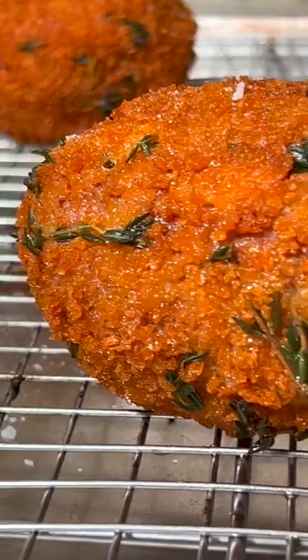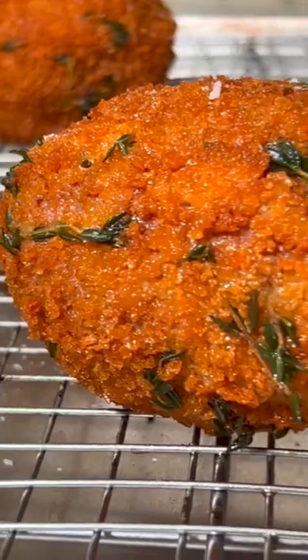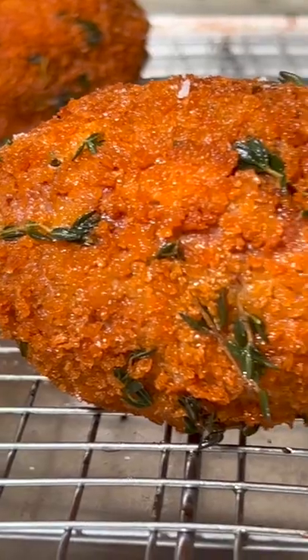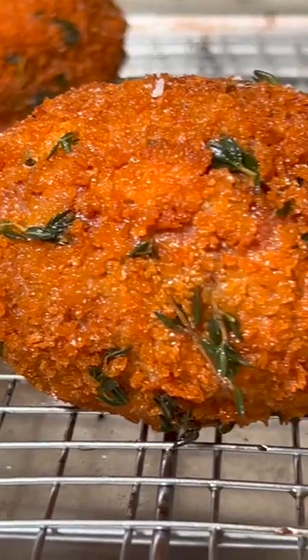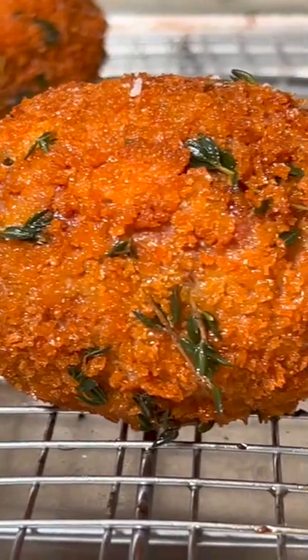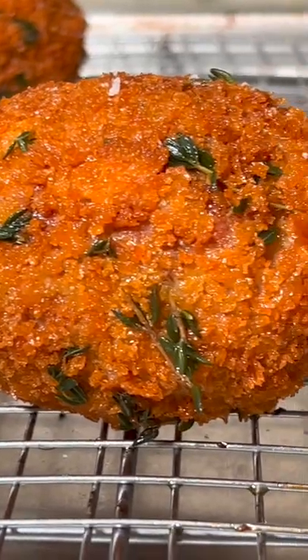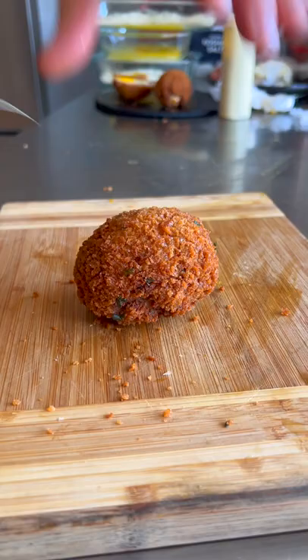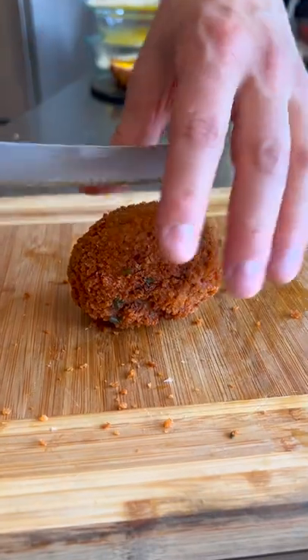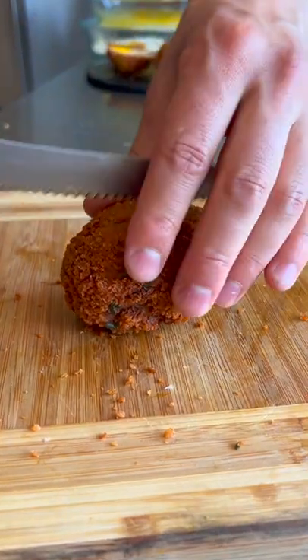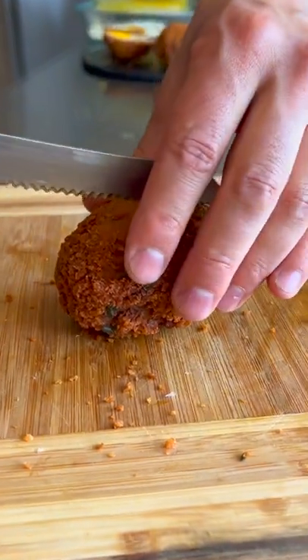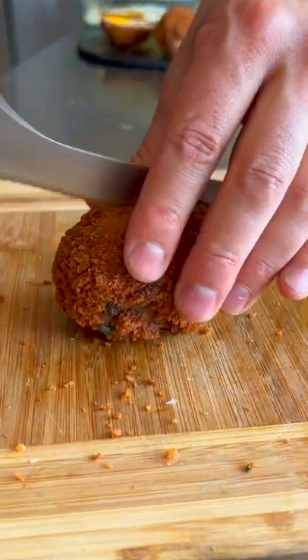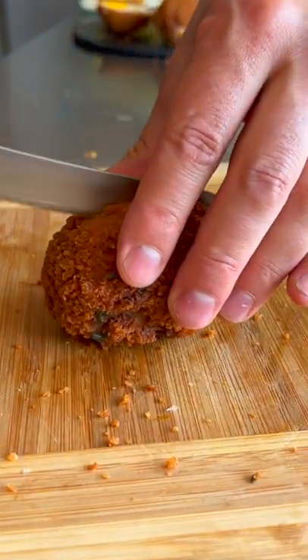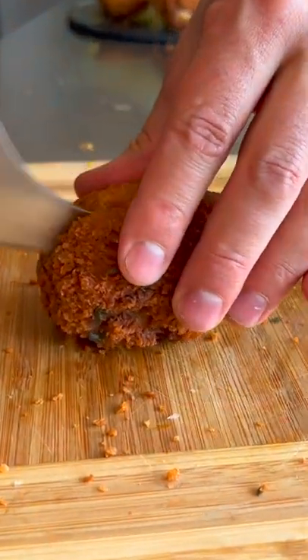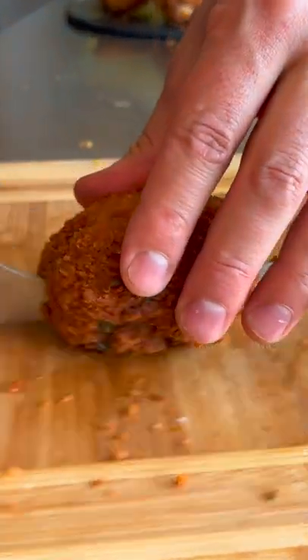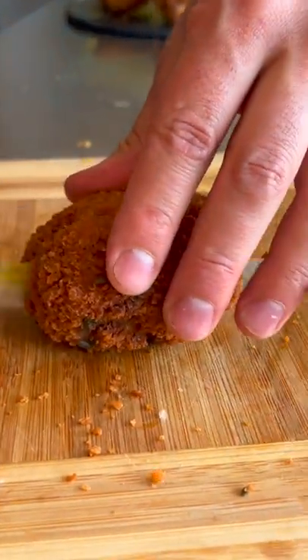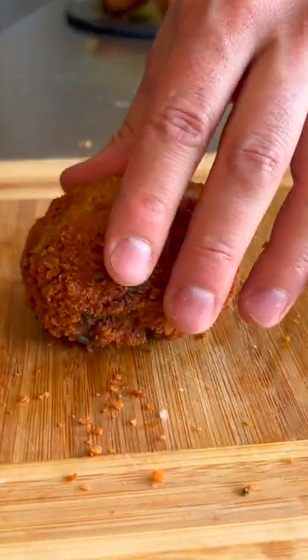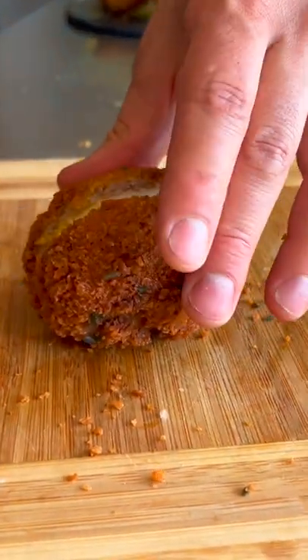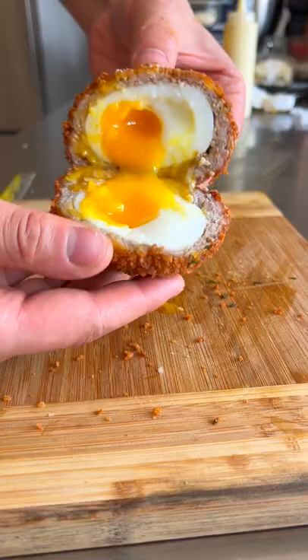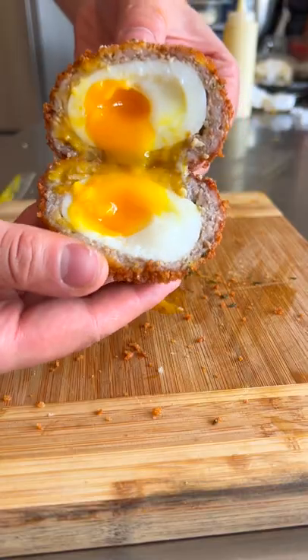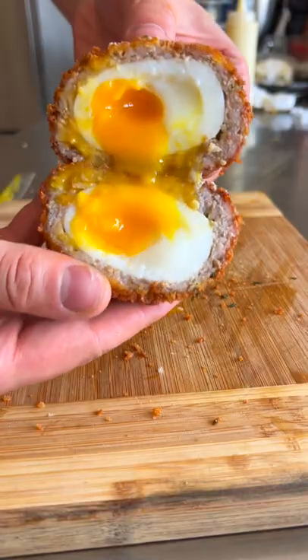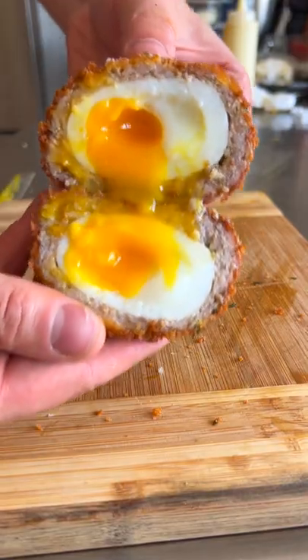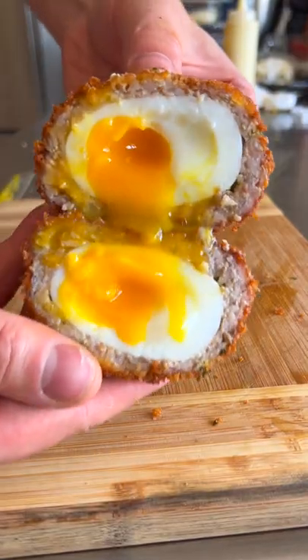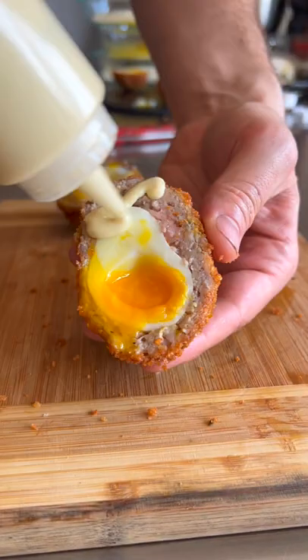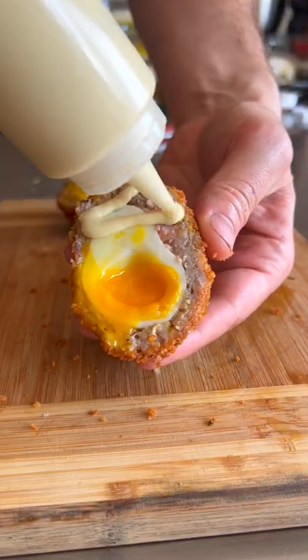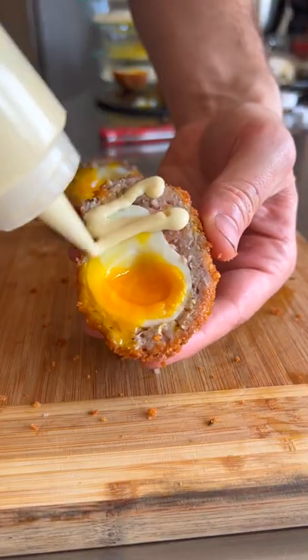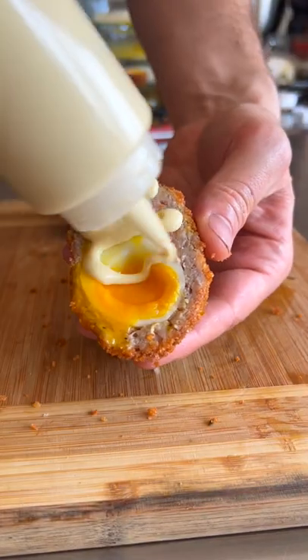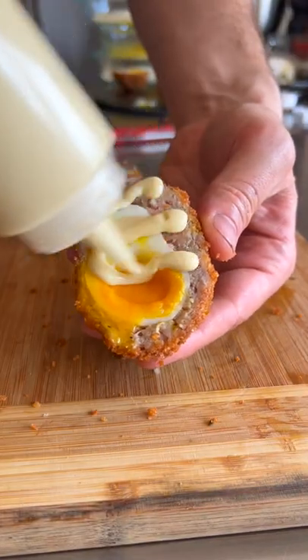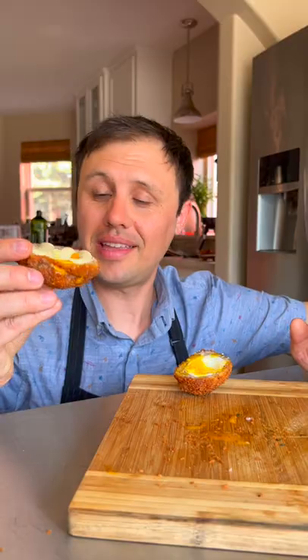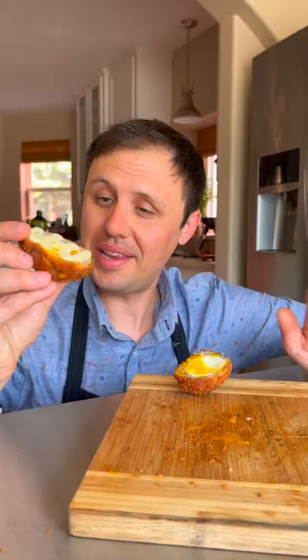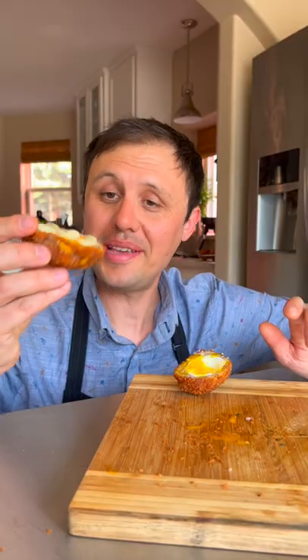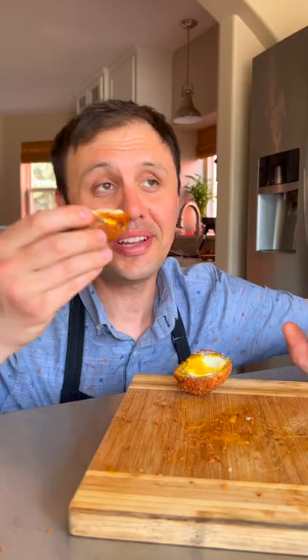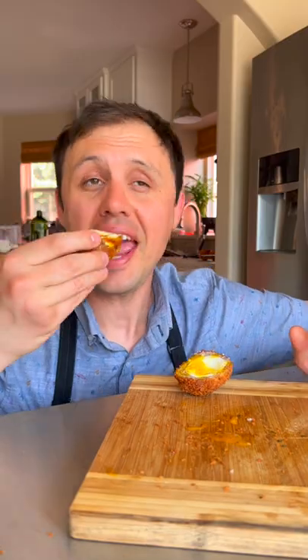That is freaking glorious. Then just rest five minutes, slice in half, and enjoy with a little mustard mayo. And today is a good day.